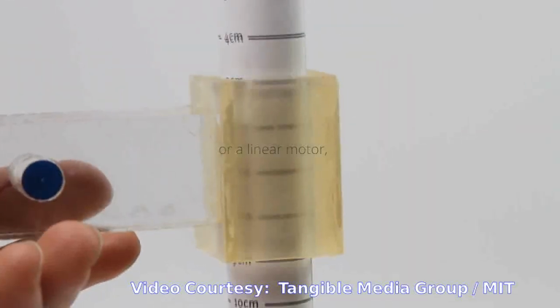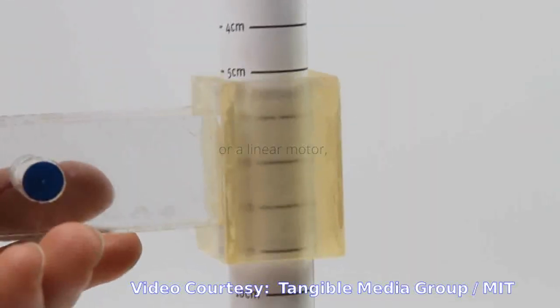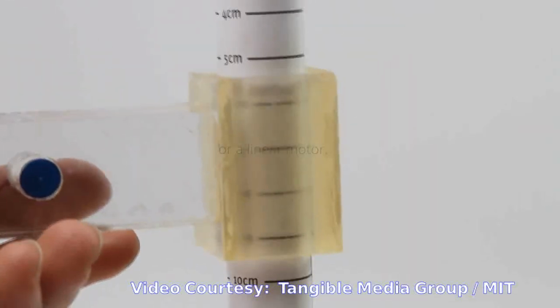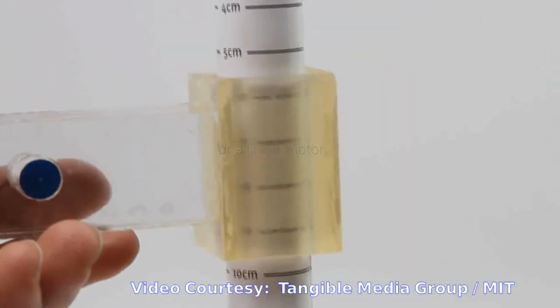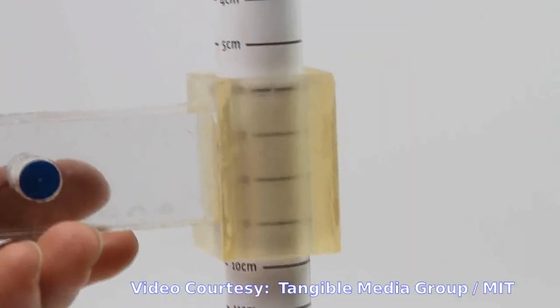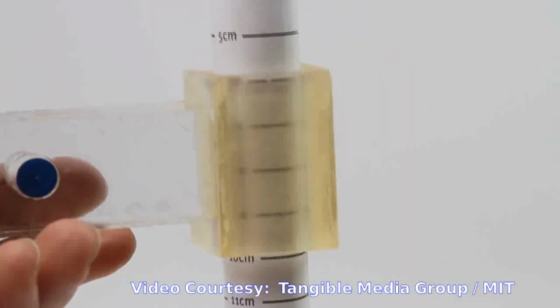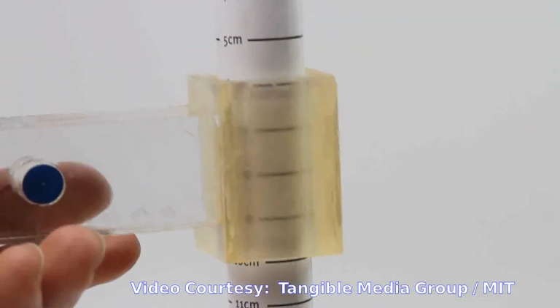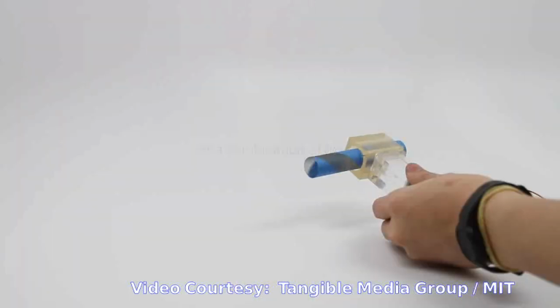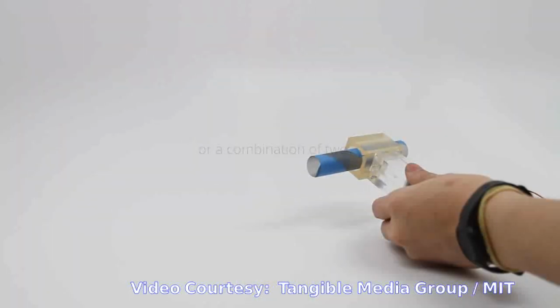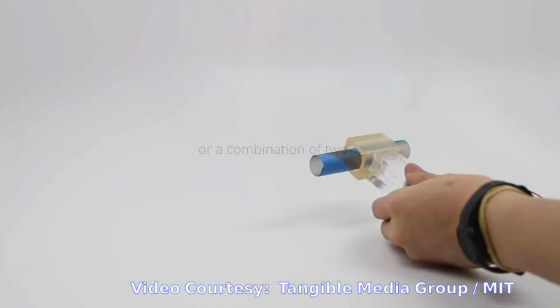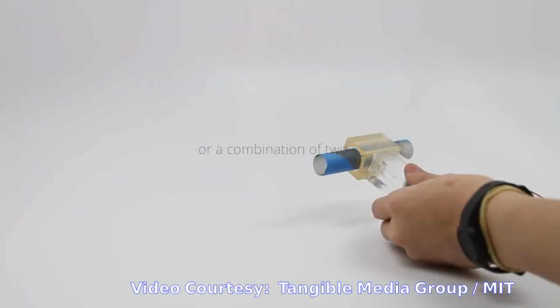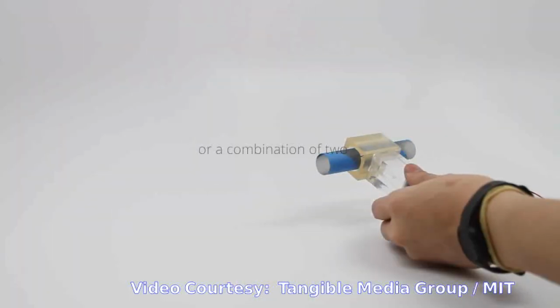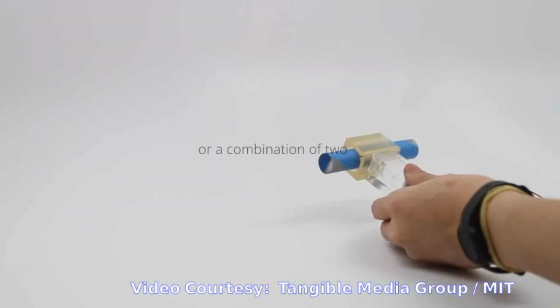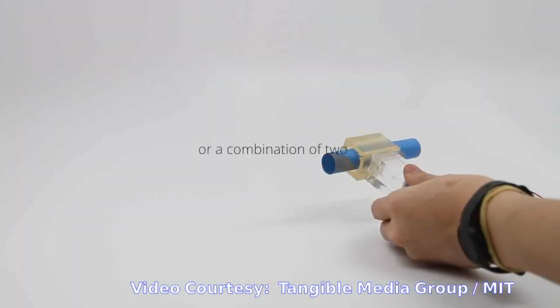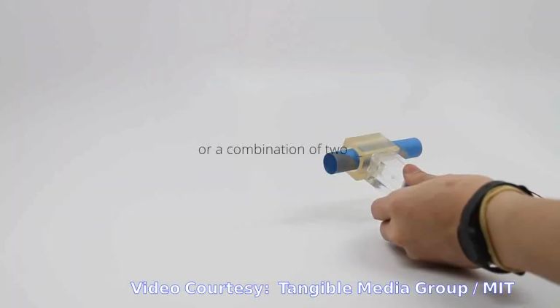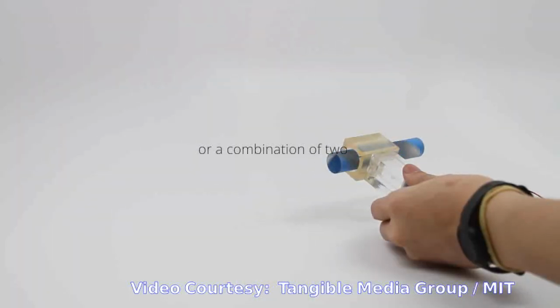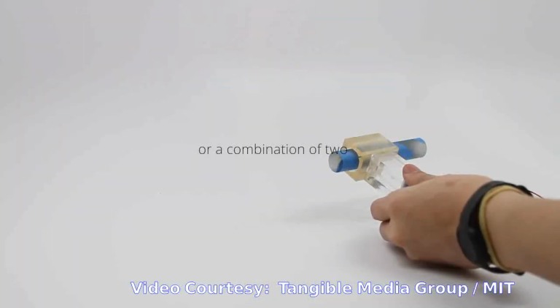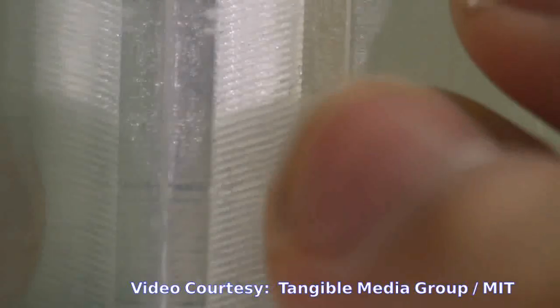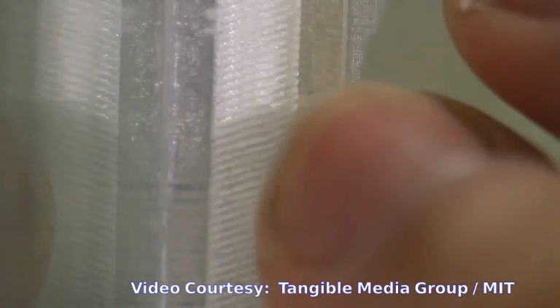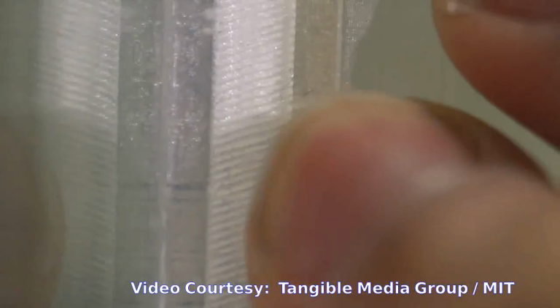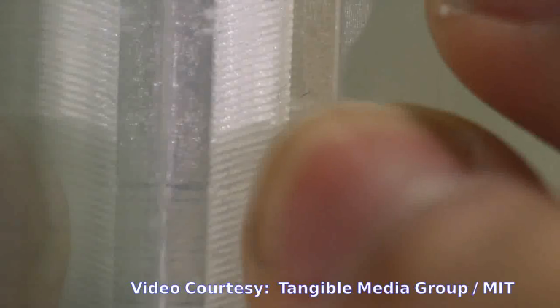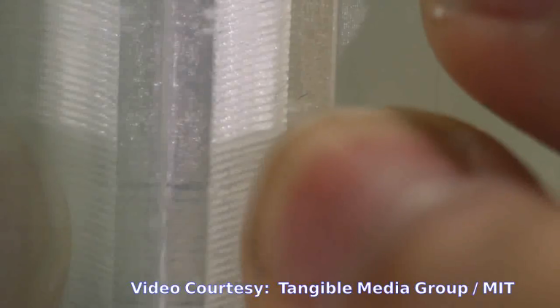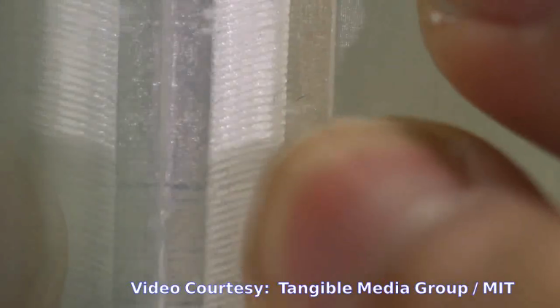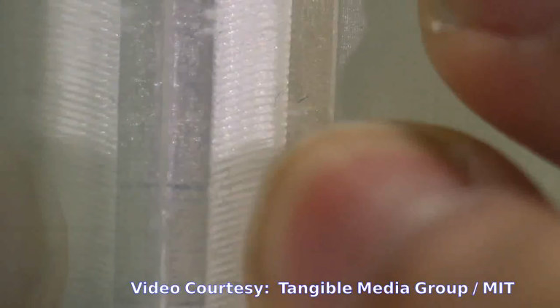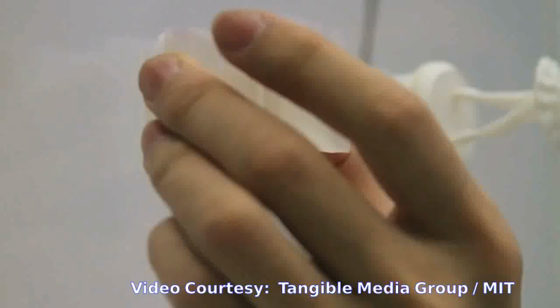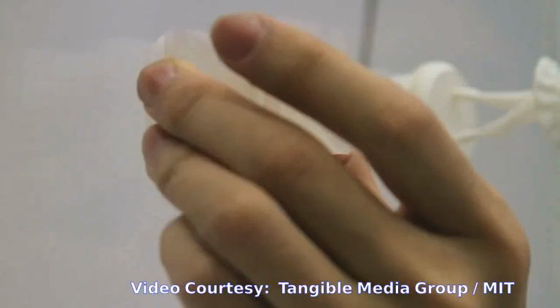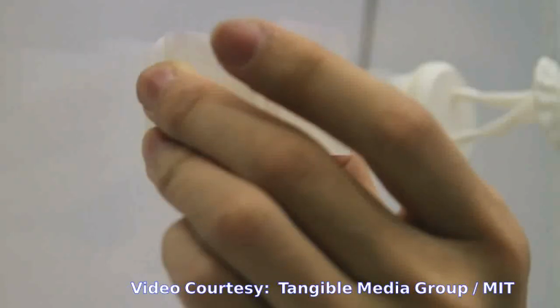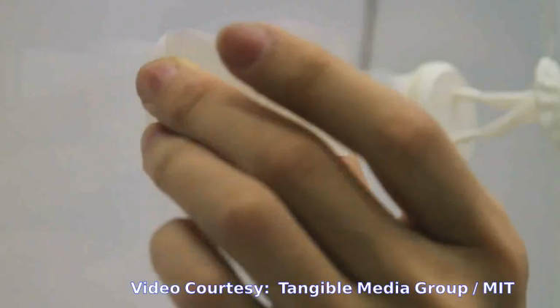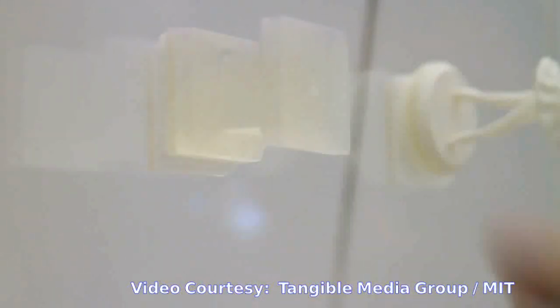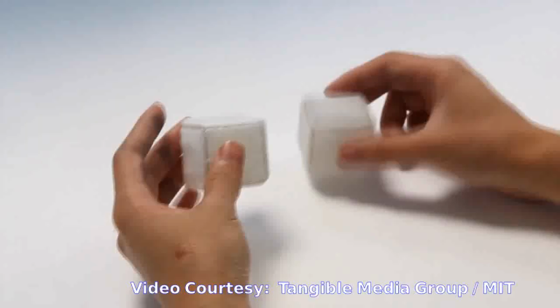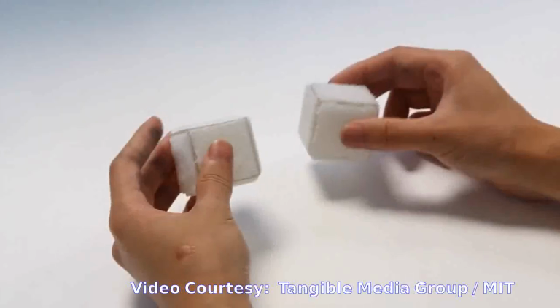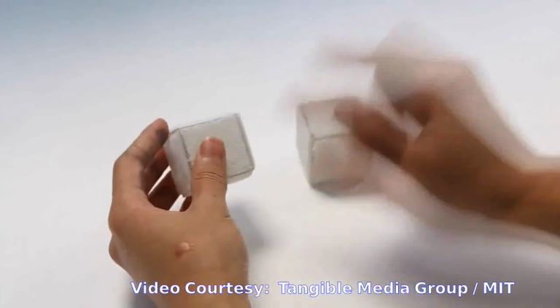The team printed arrays that act as Velcro-like bristle pads. Depending on the angle of the bristles, the pads can stick to each other with varying forces.